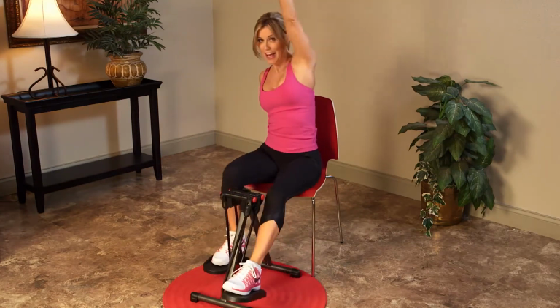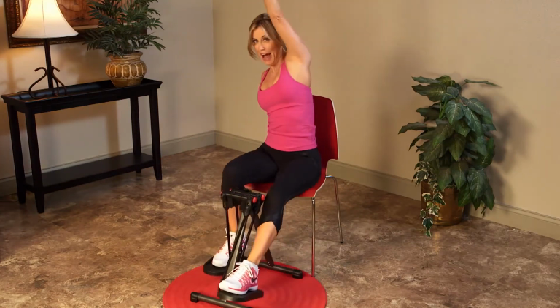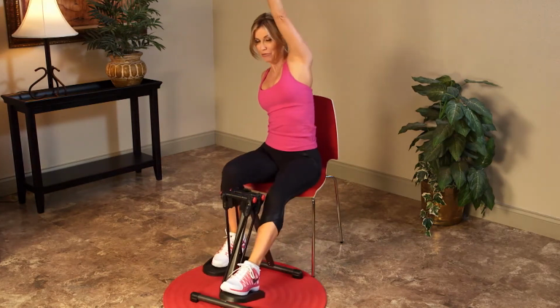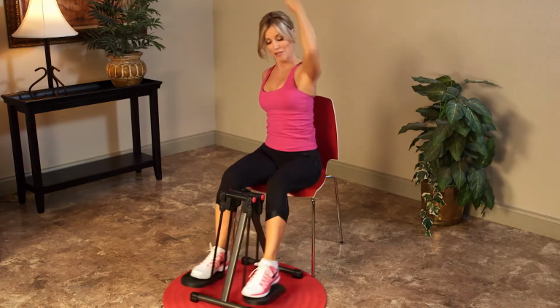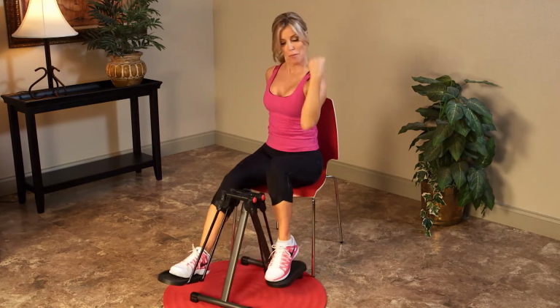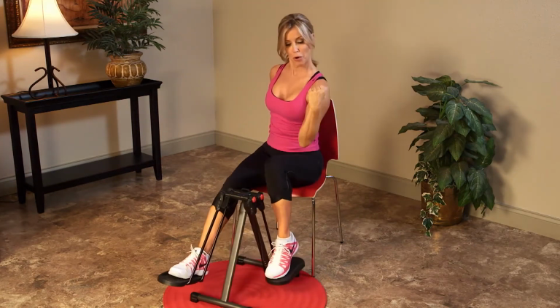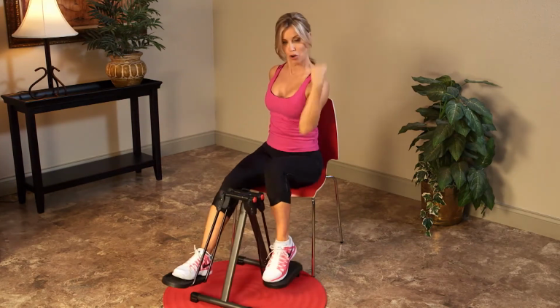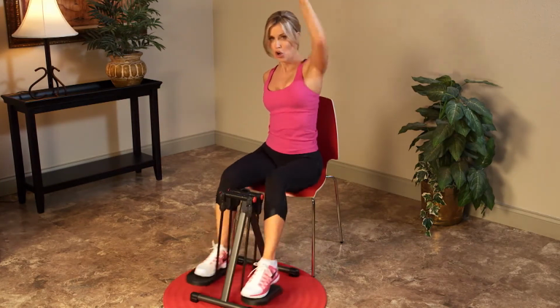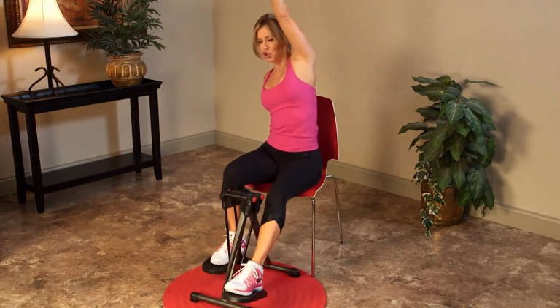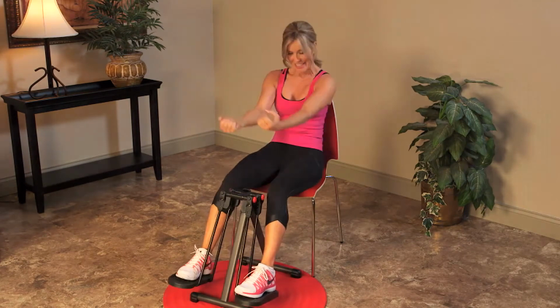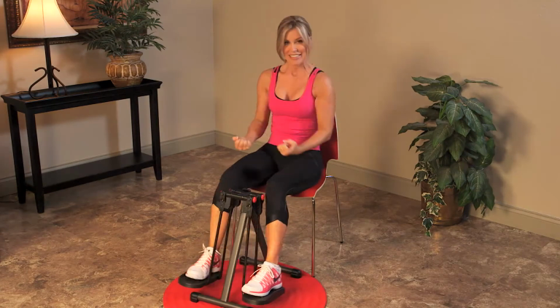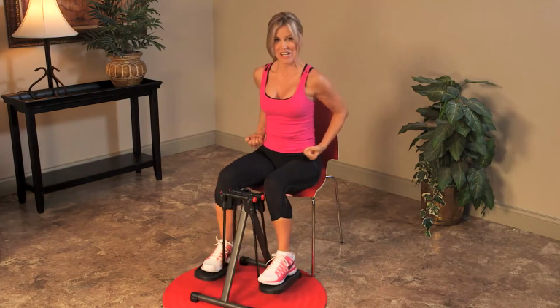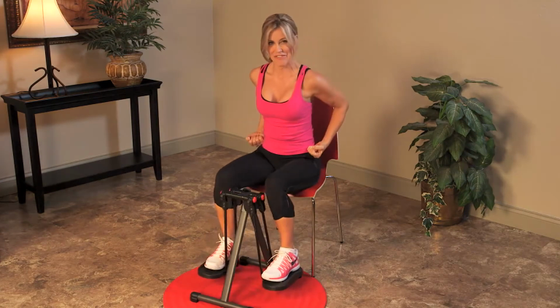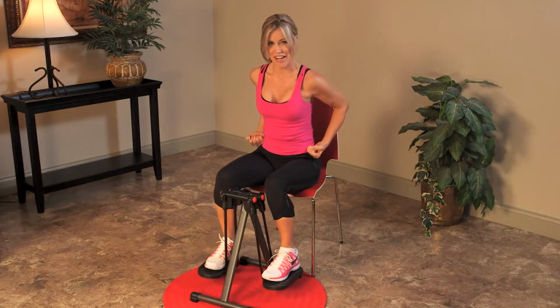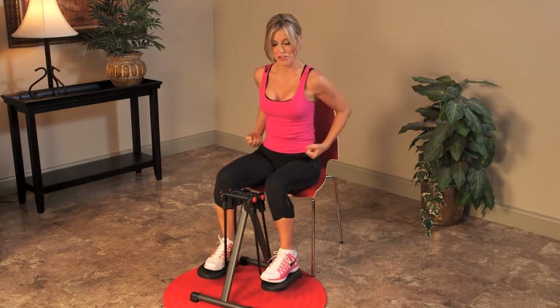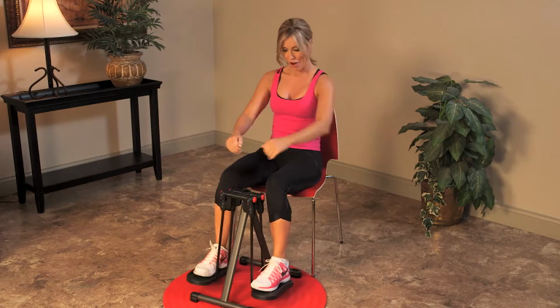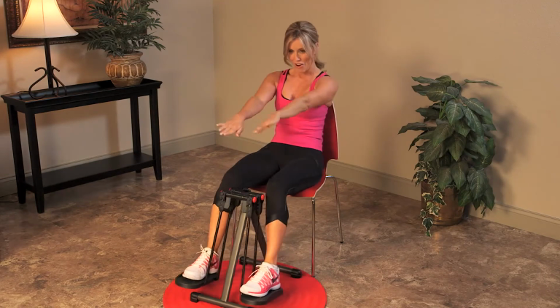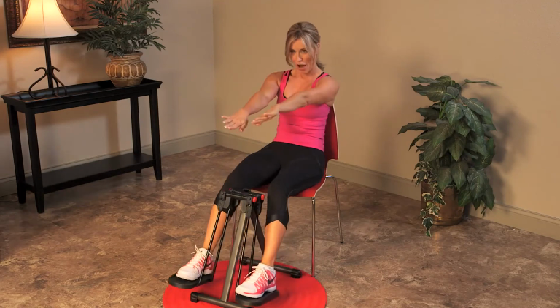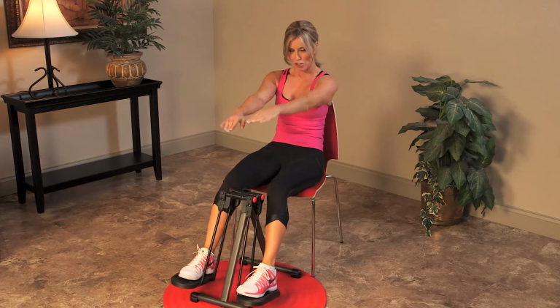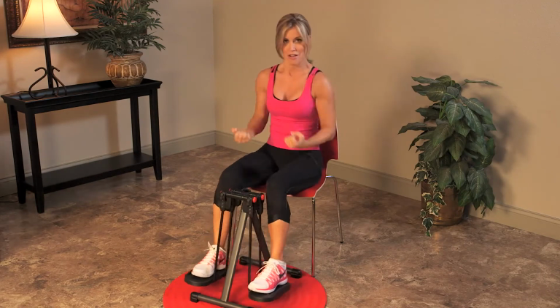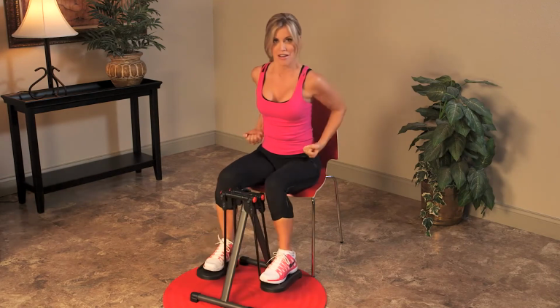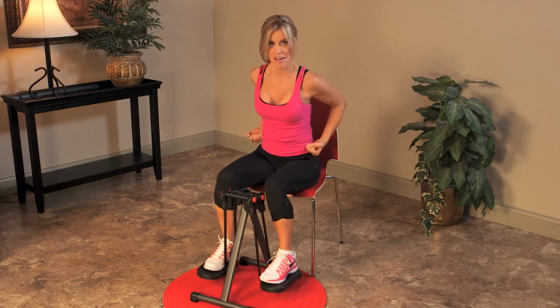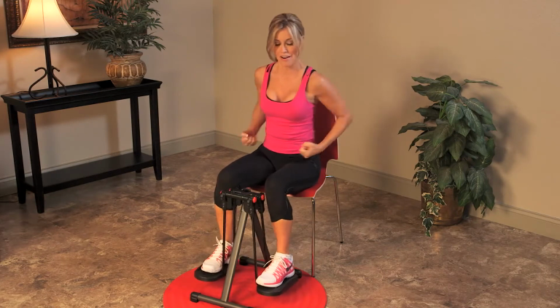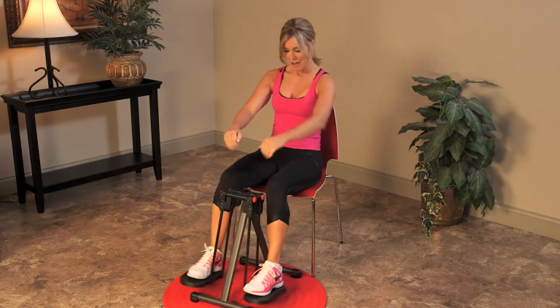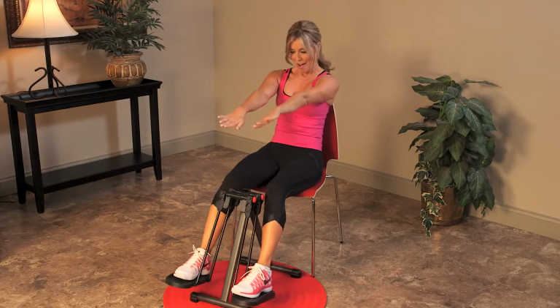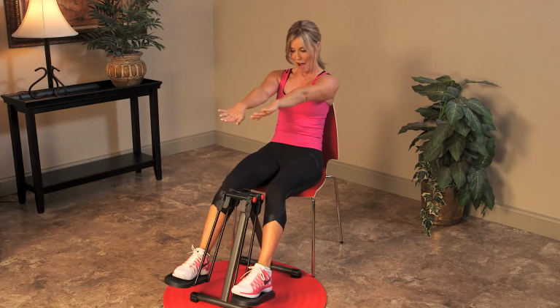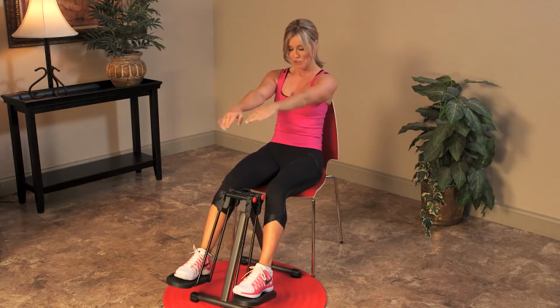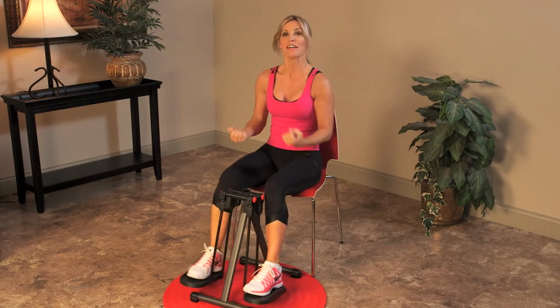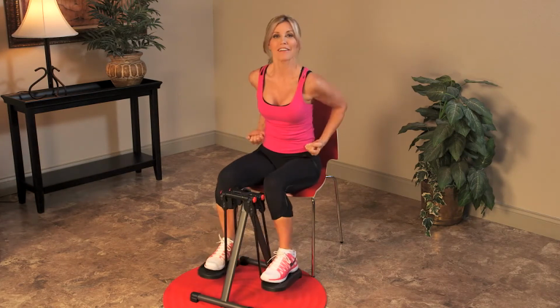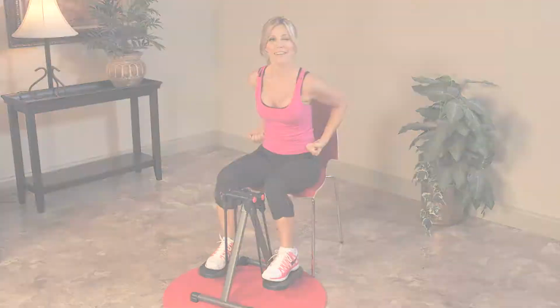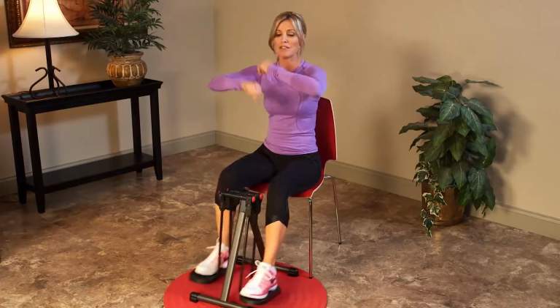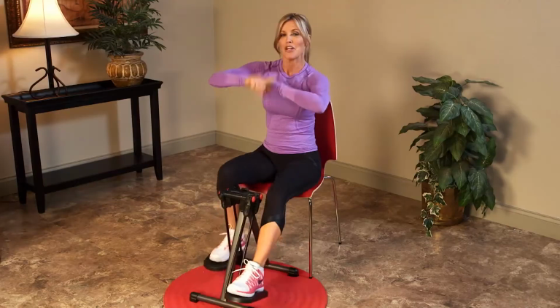follow my Mini Strider Ab Workout and do seated abdominal exercises to help shape a slimmer, trimmer waistline.